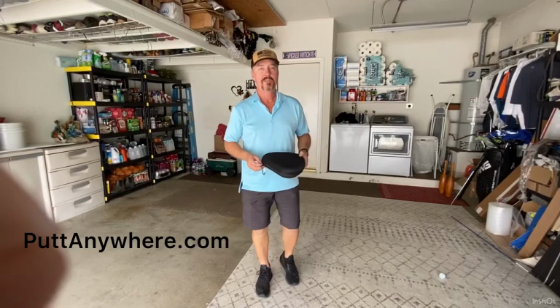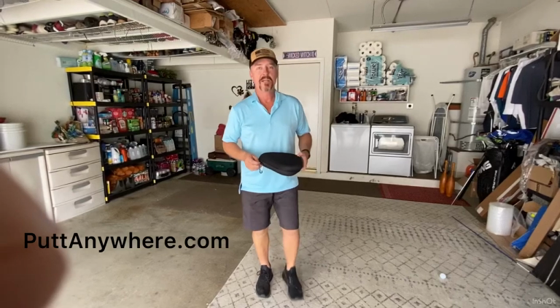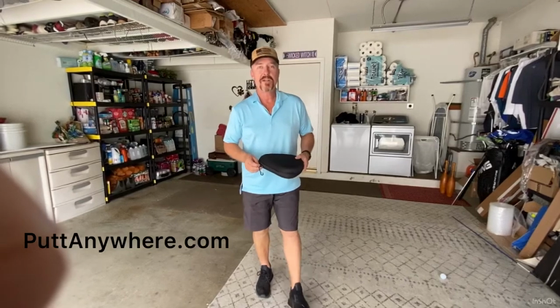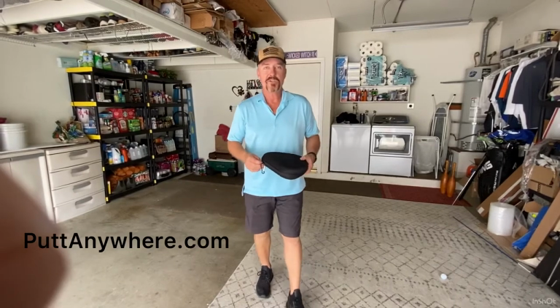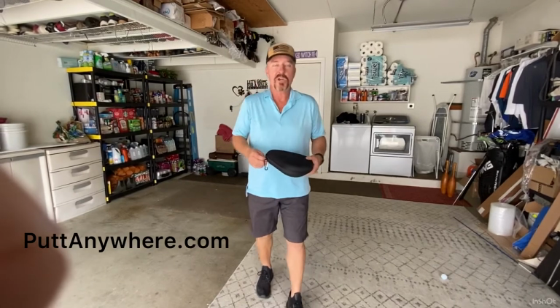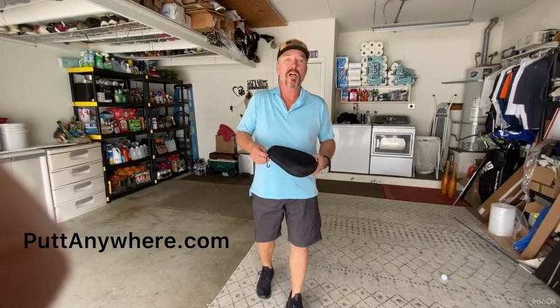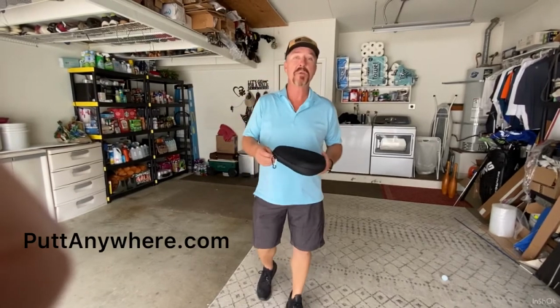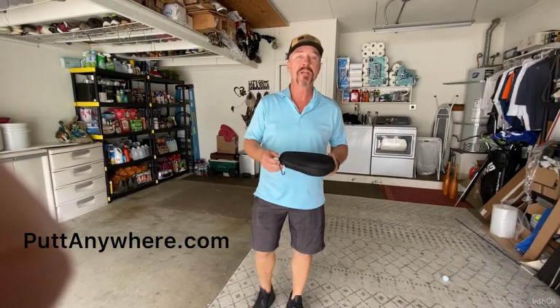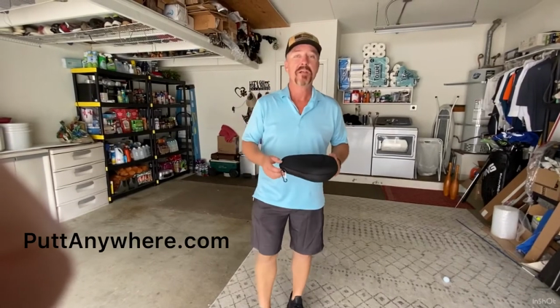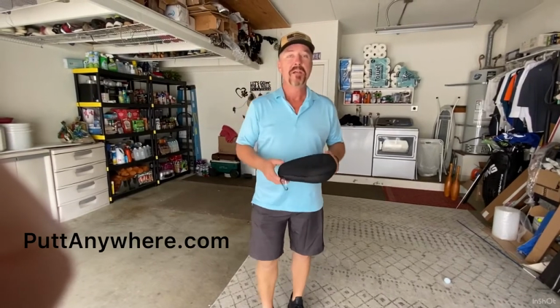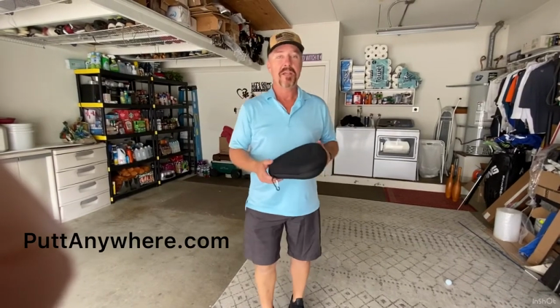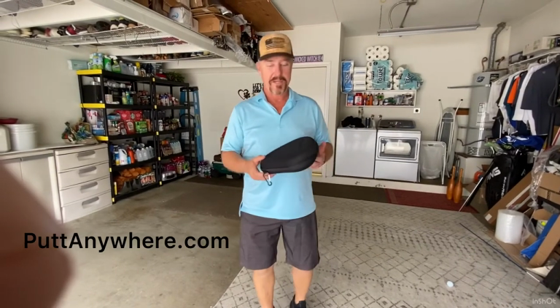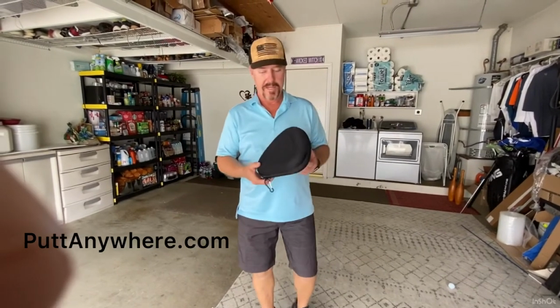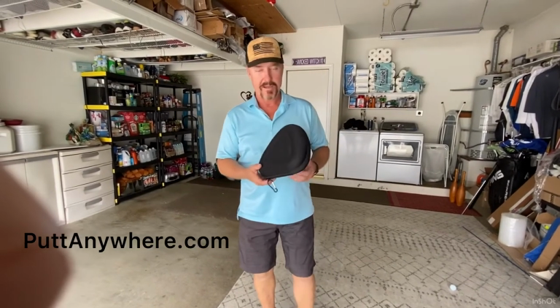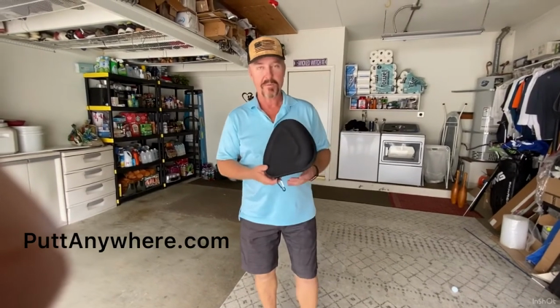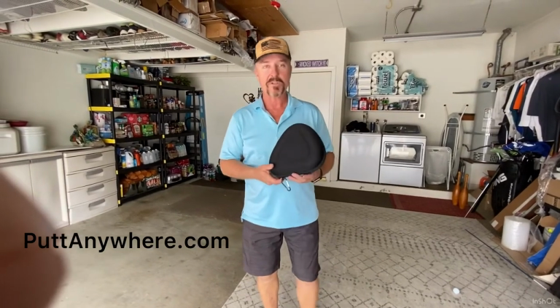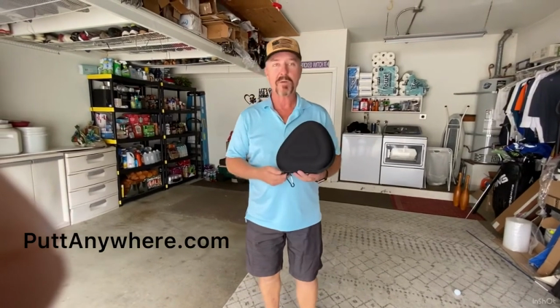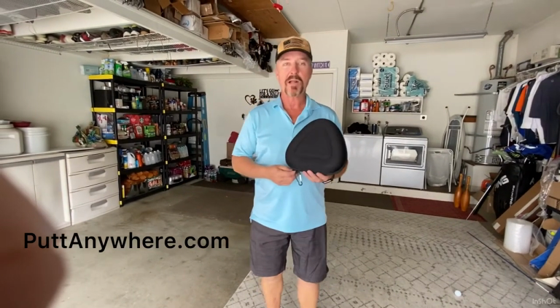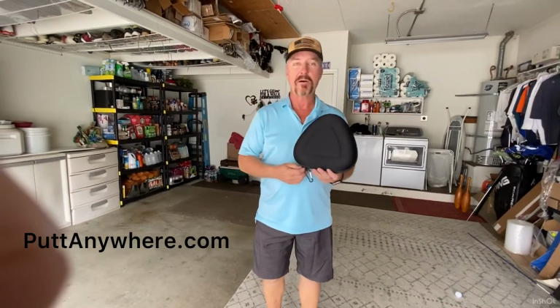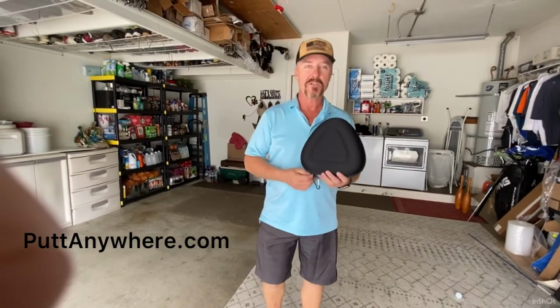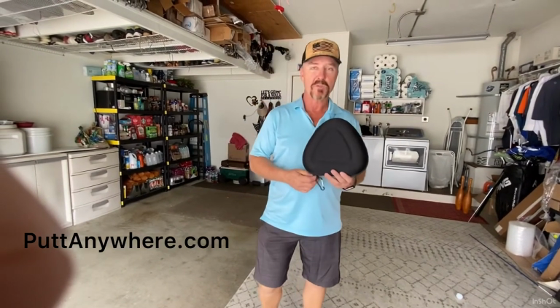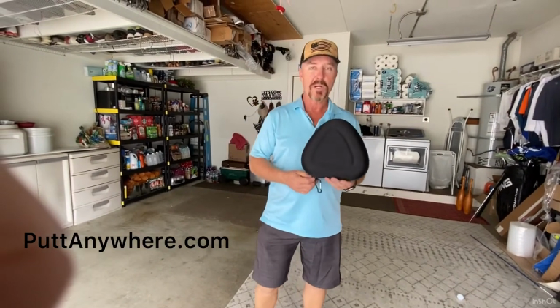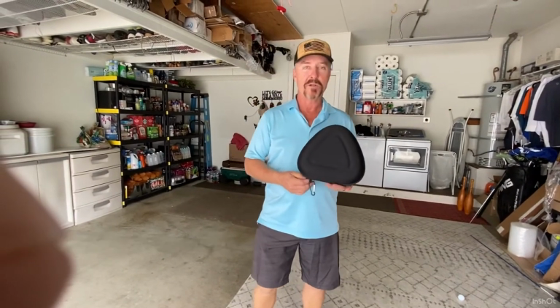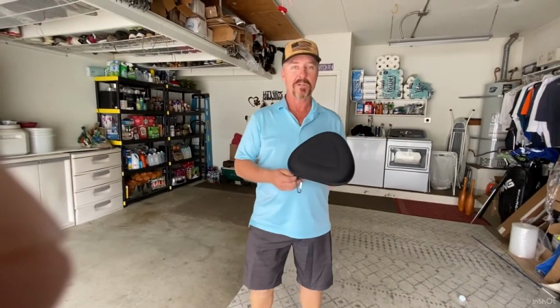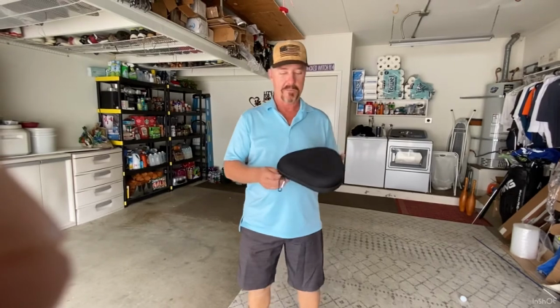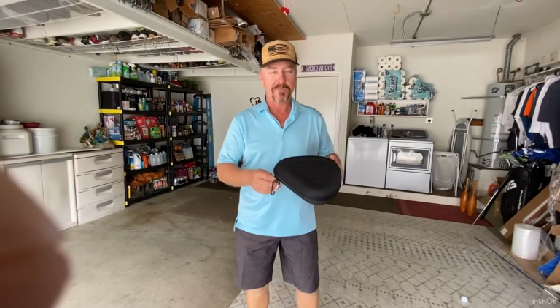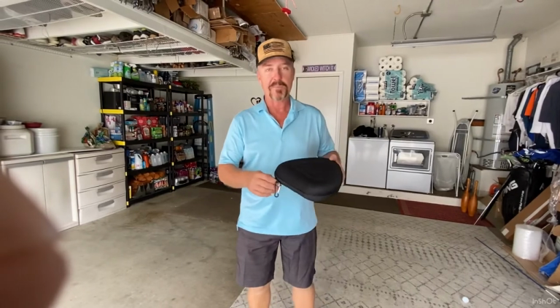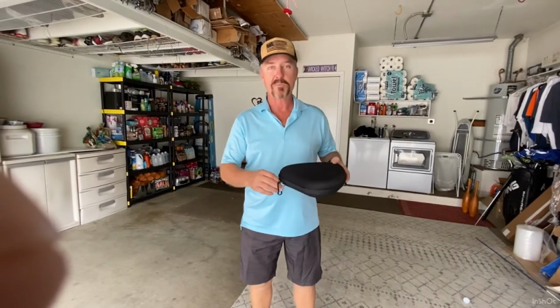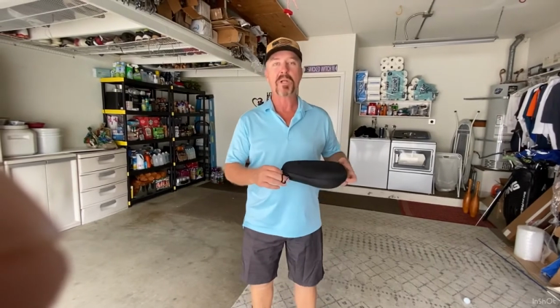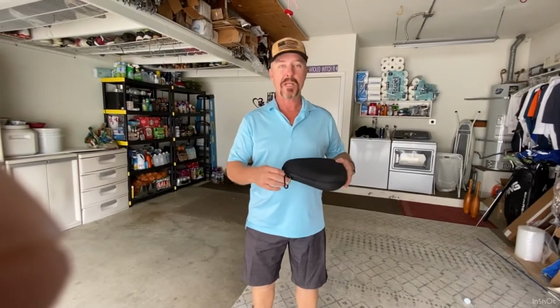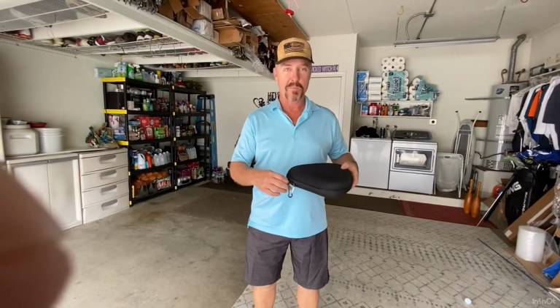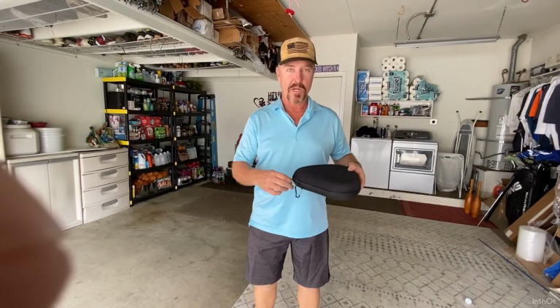Hey there, this is Sean Heldman, and I want to talk about how I was inspired to develop this Putt Anywhere product.